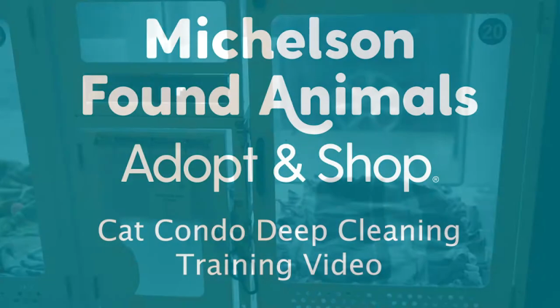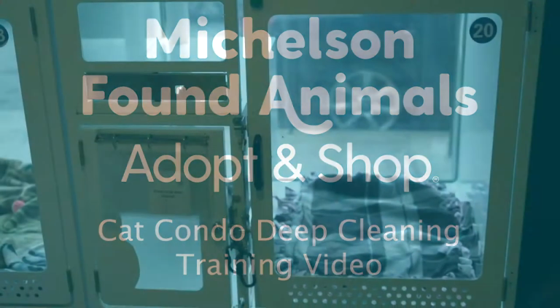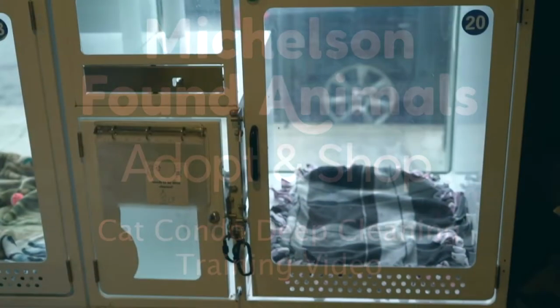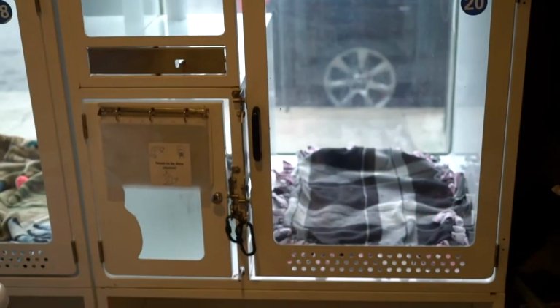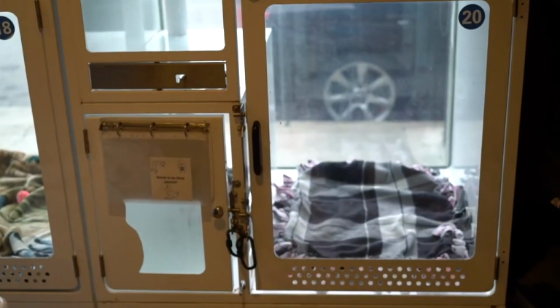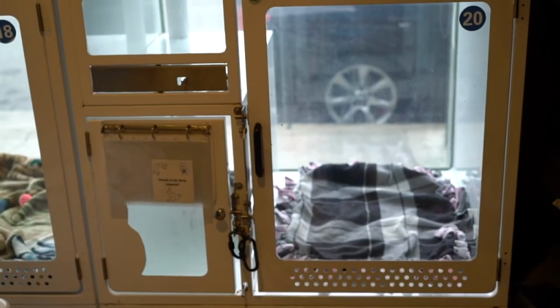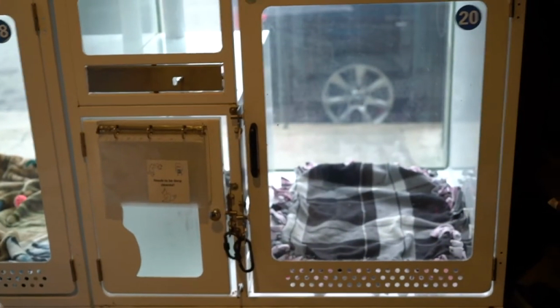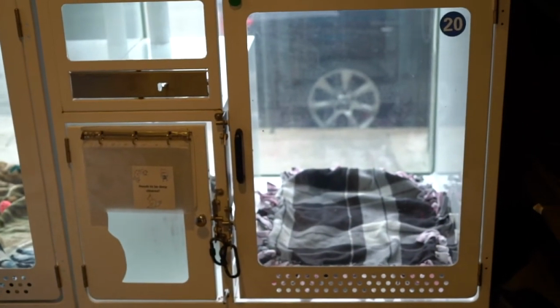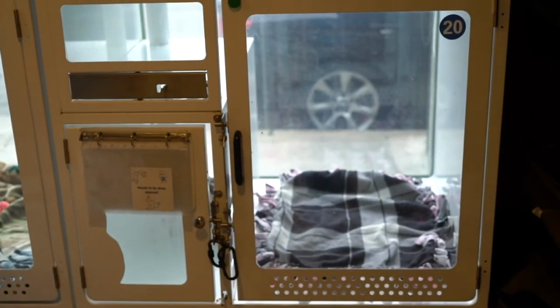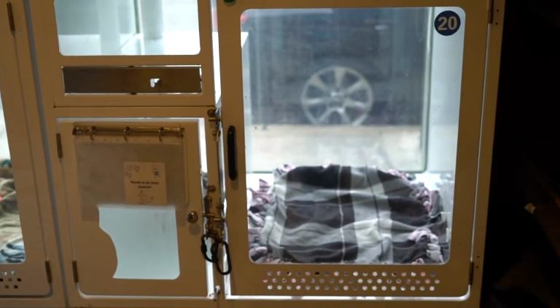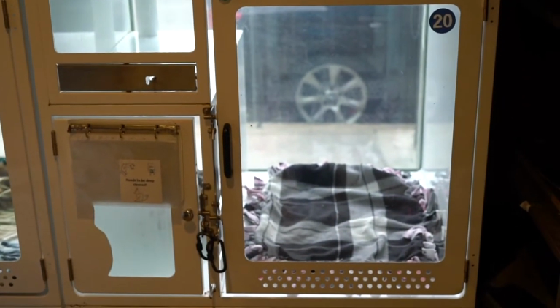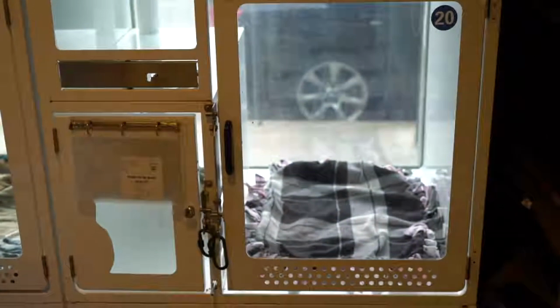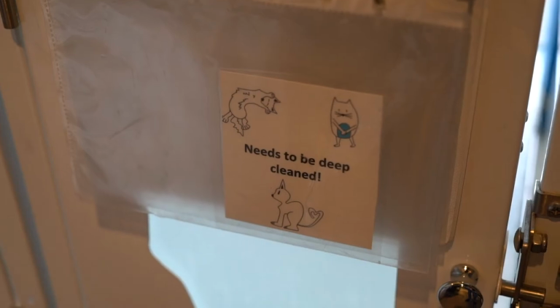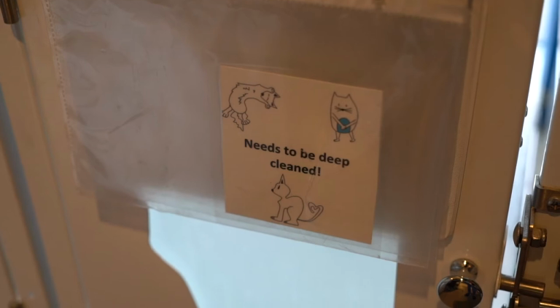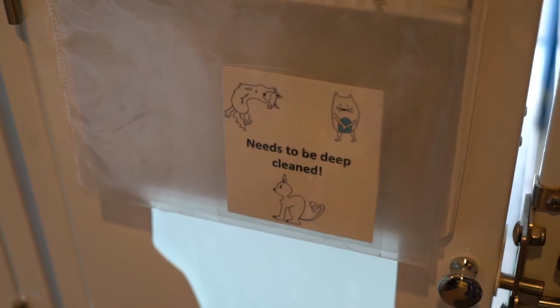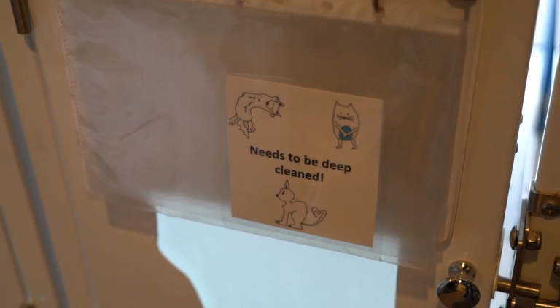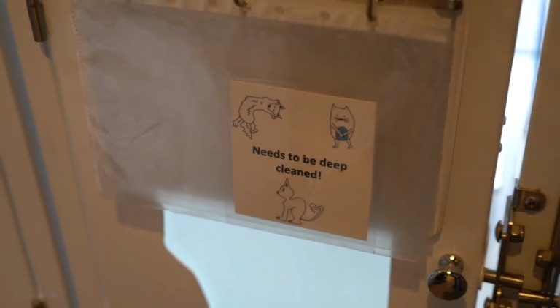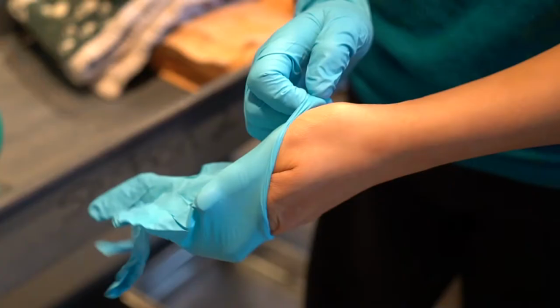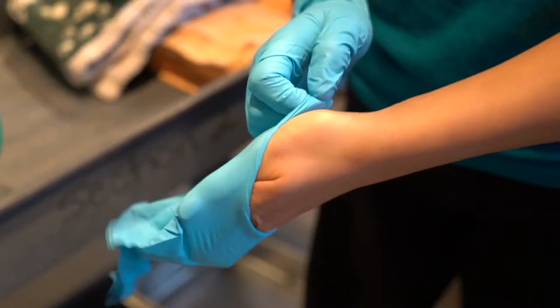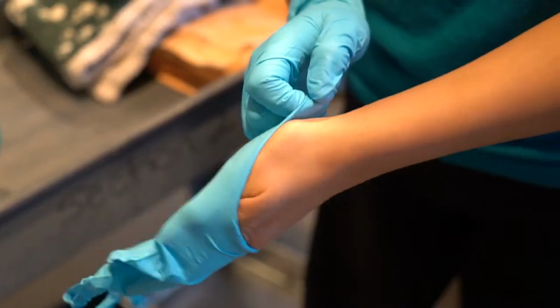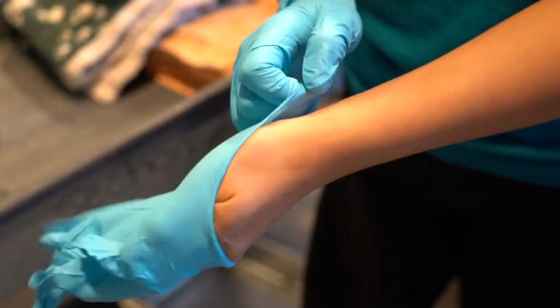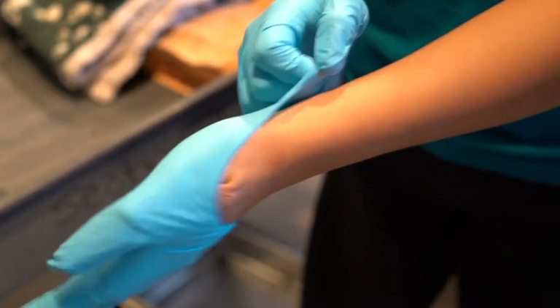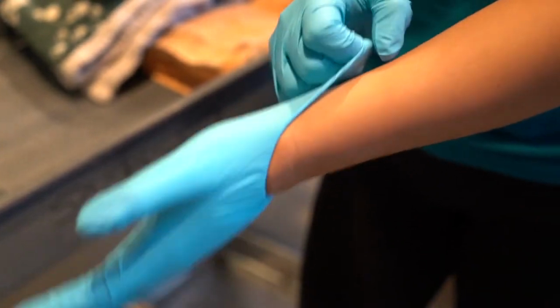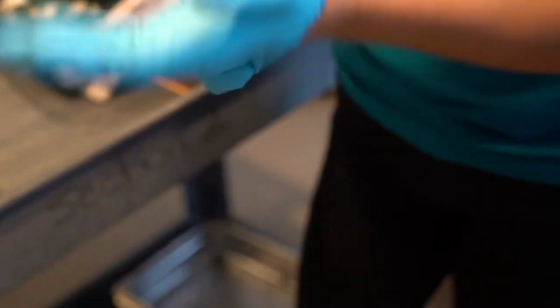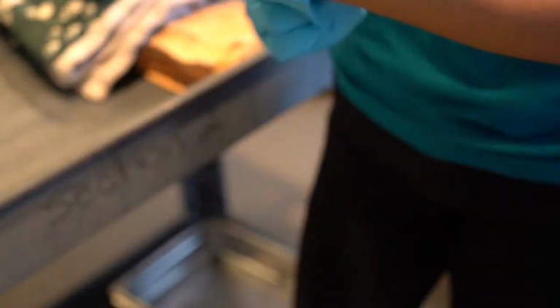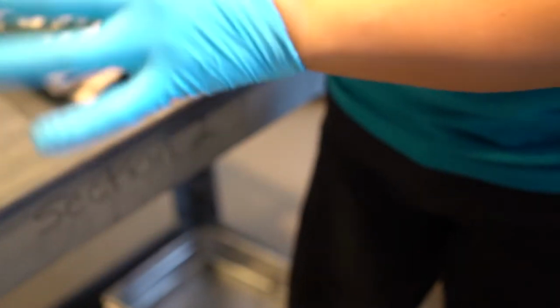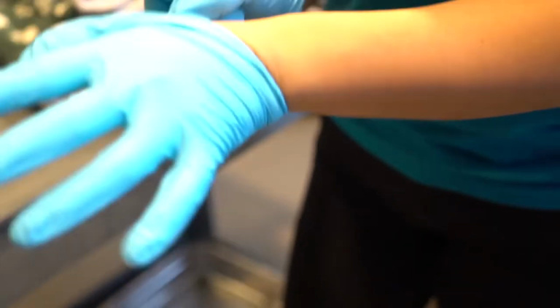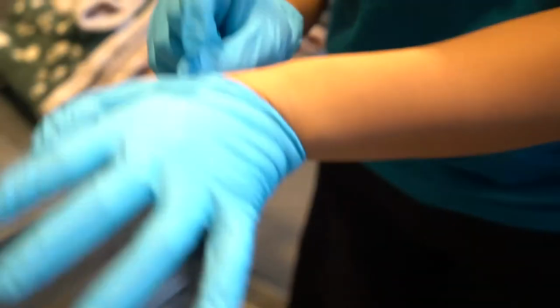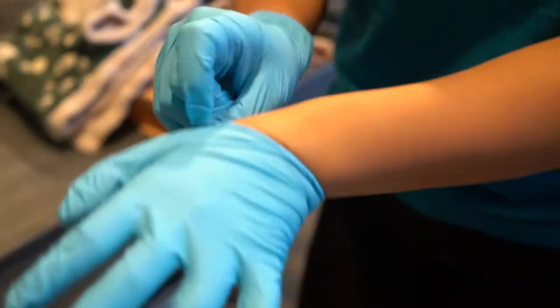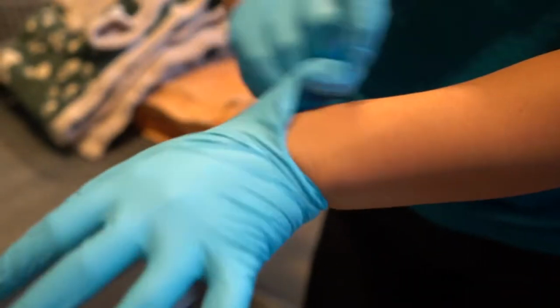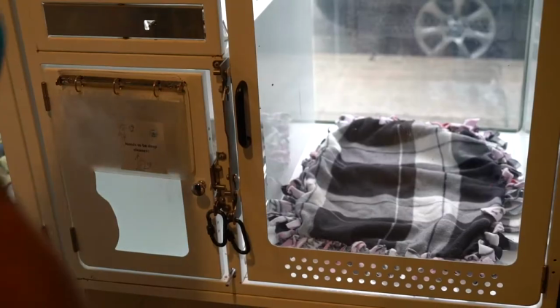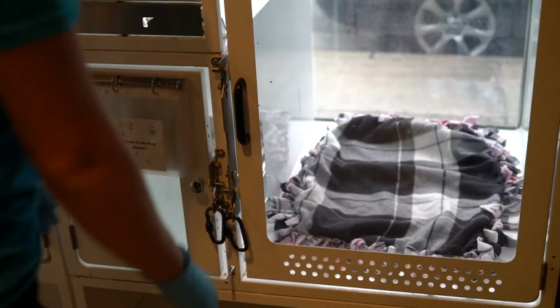A cat condo needing to be deep cleaned will be emptied and labeled. Start by putting on new gloves.